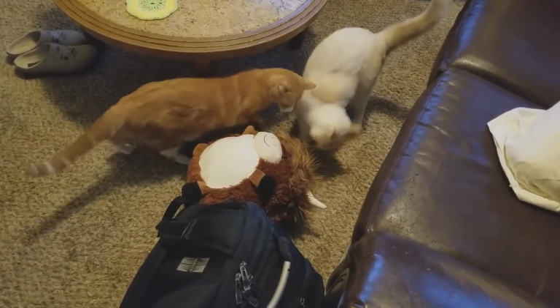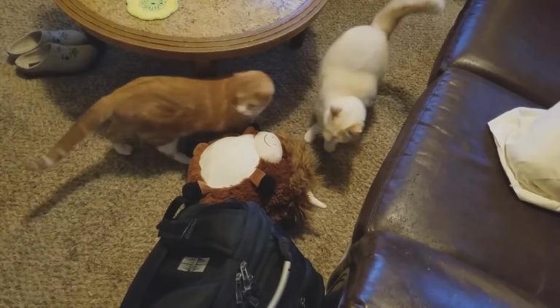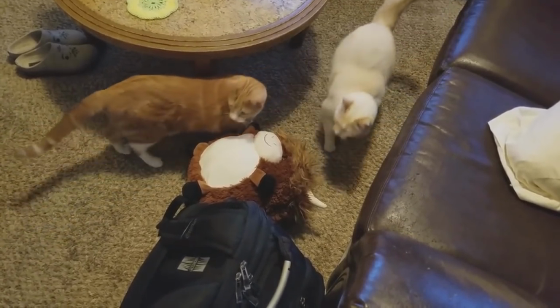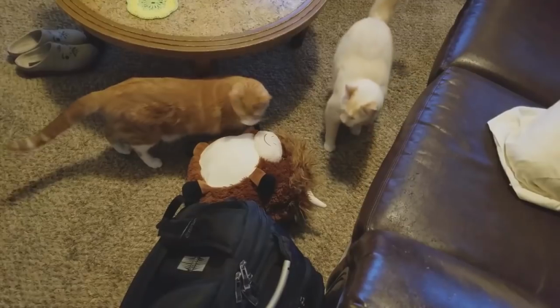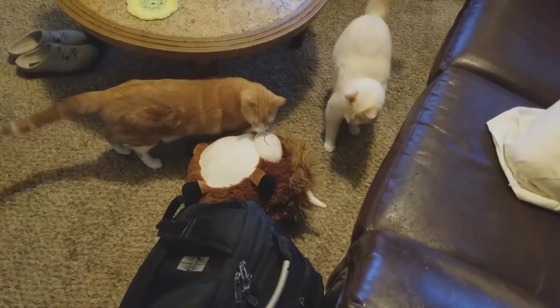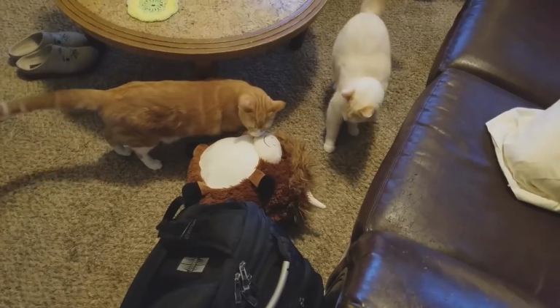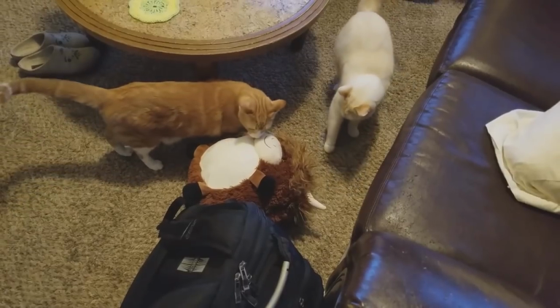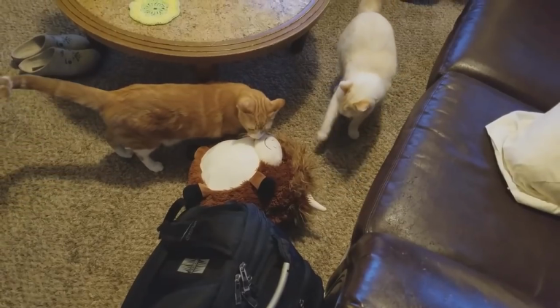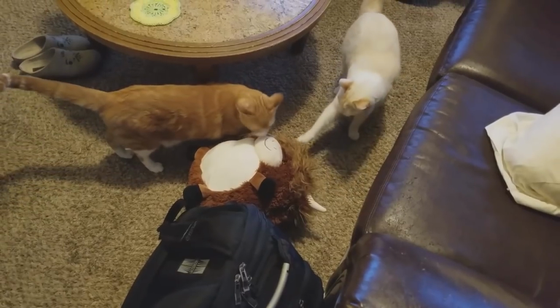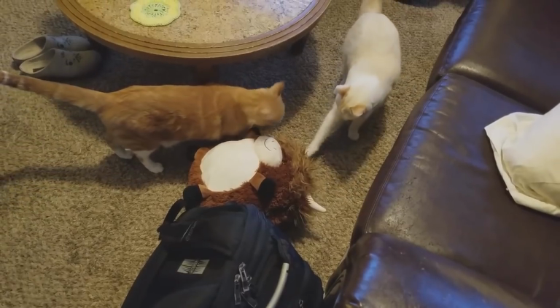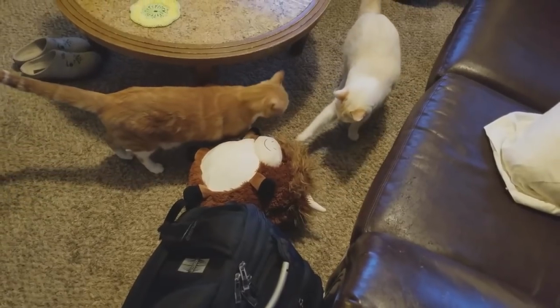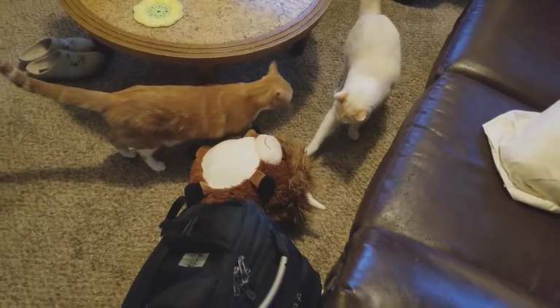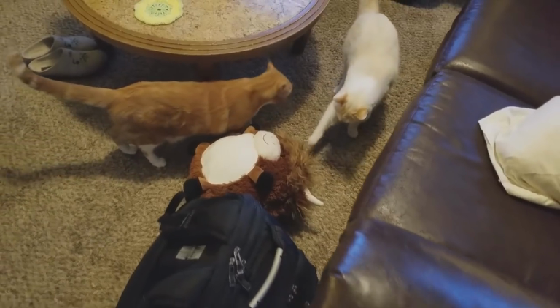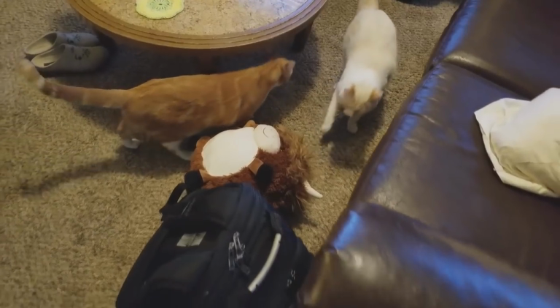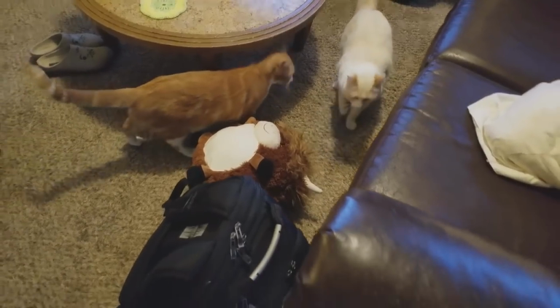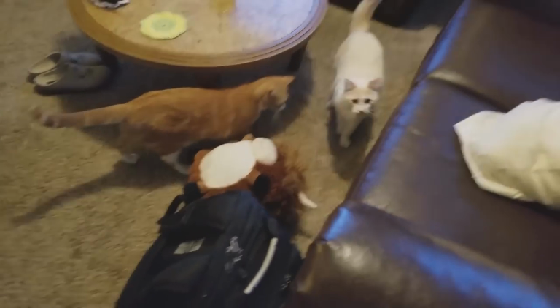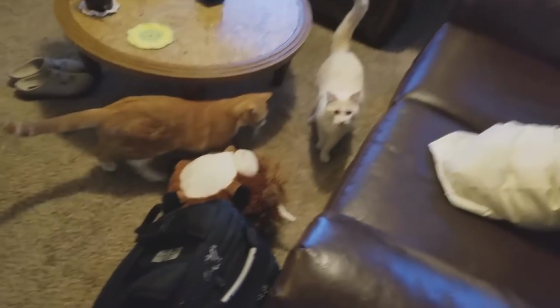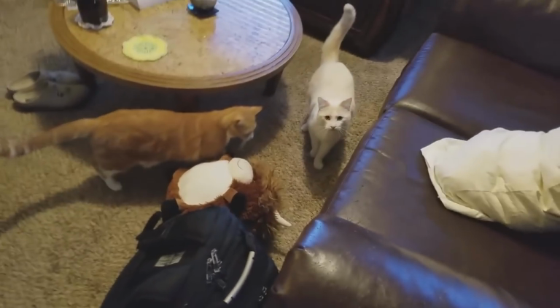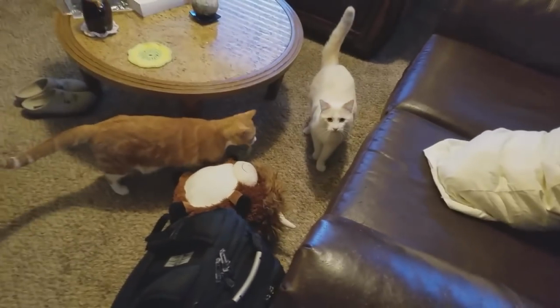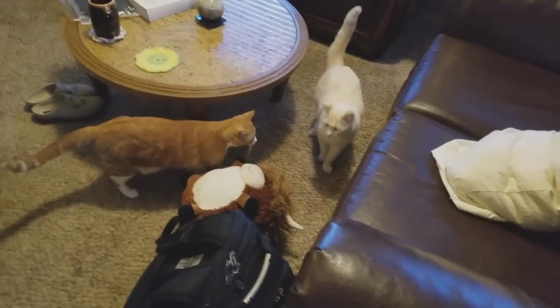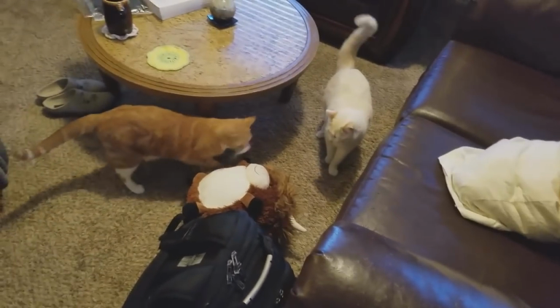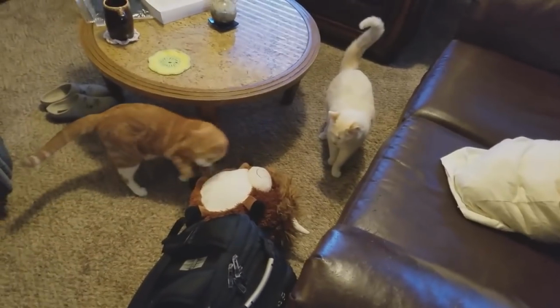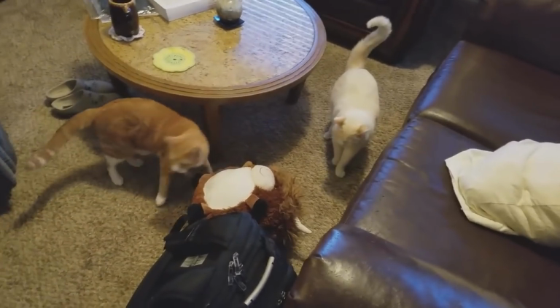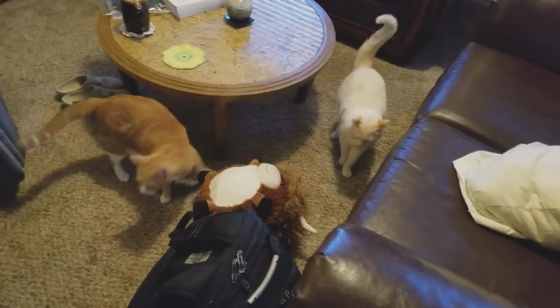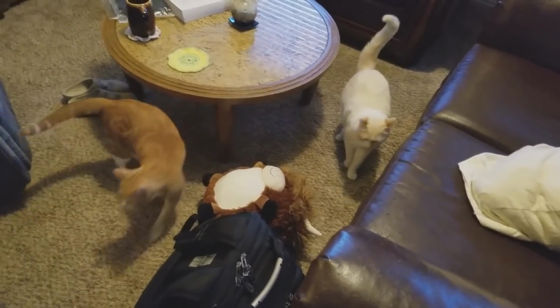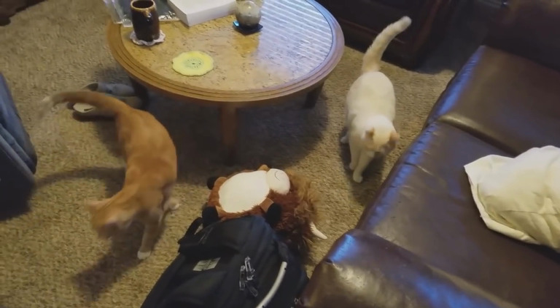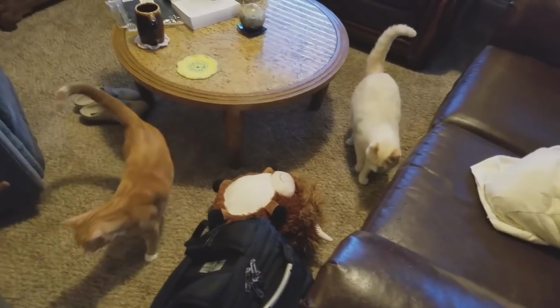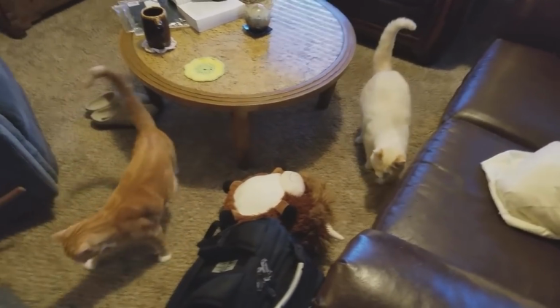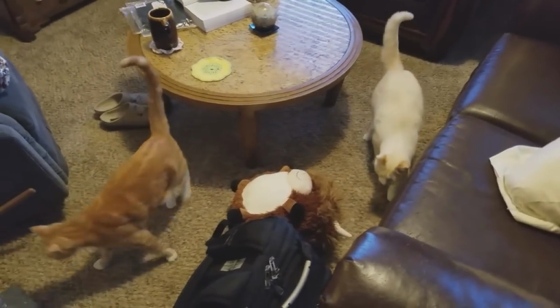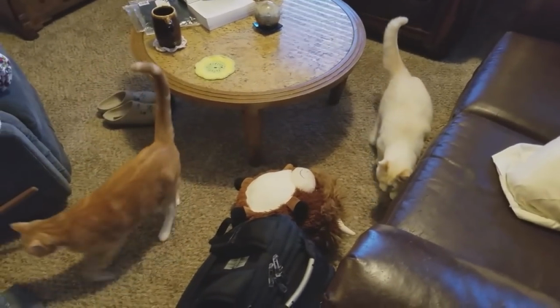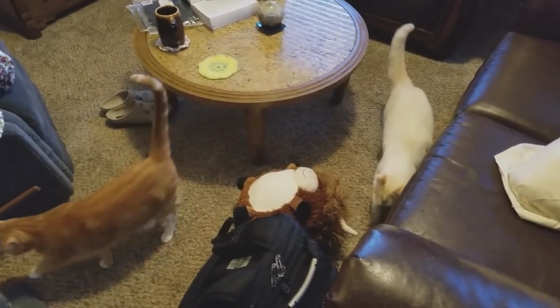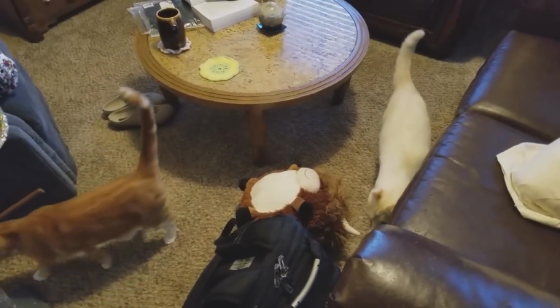They kind of look like they could be its children — half and half colors. You guys are weird. Okay, that's enough.